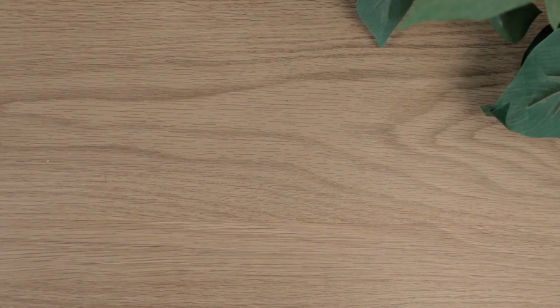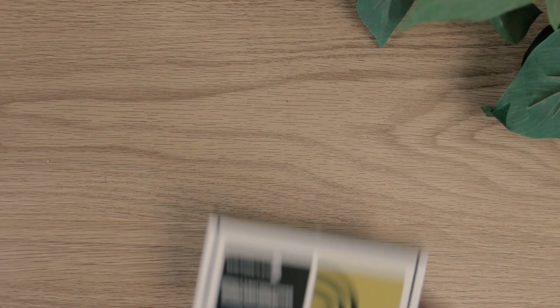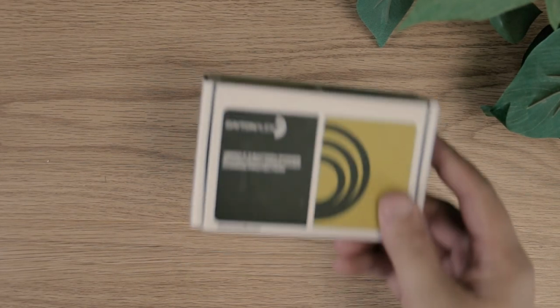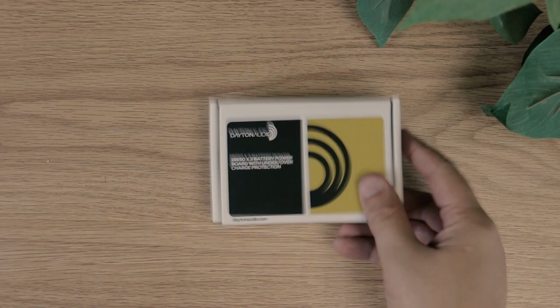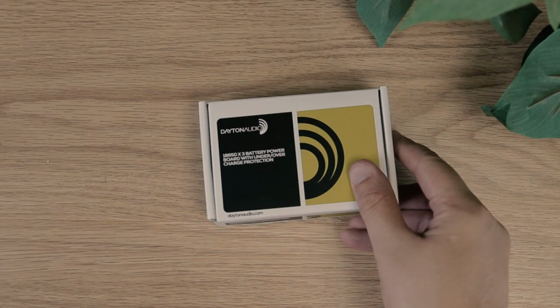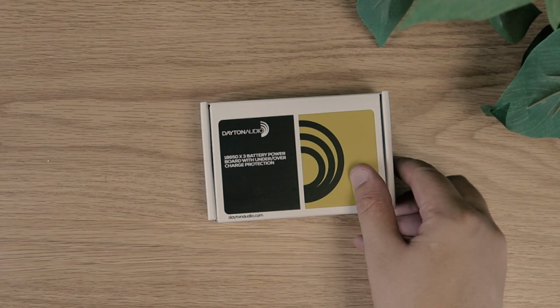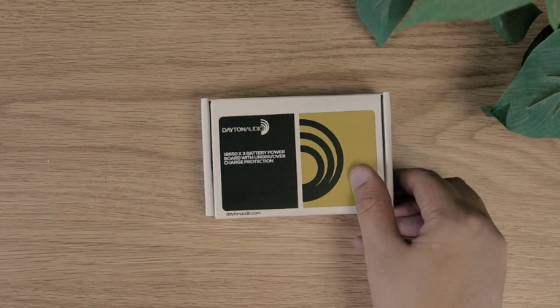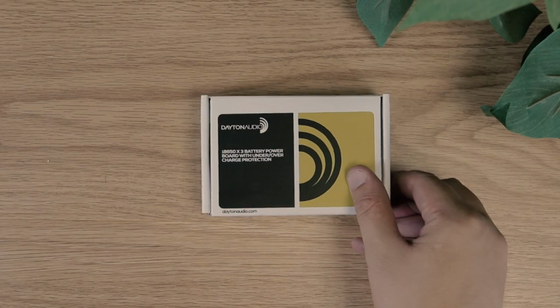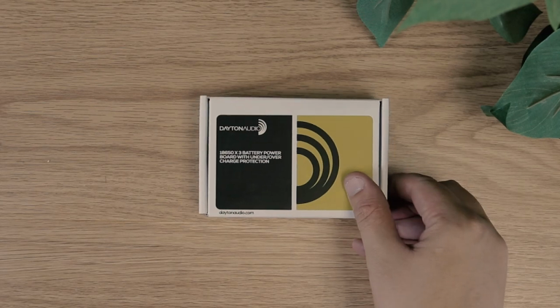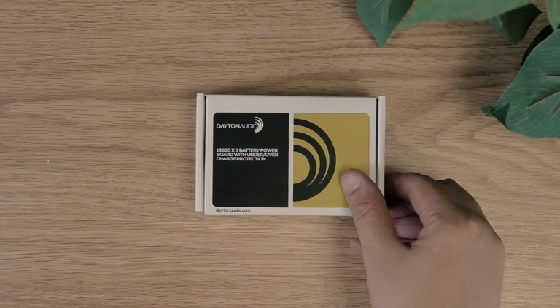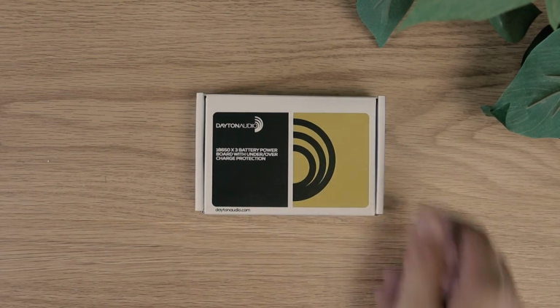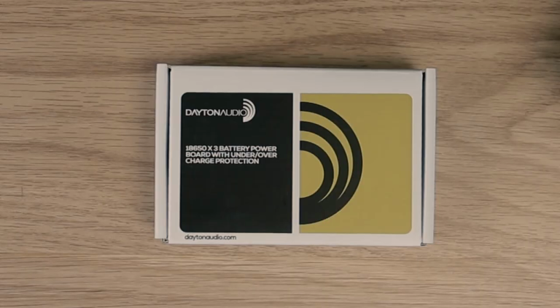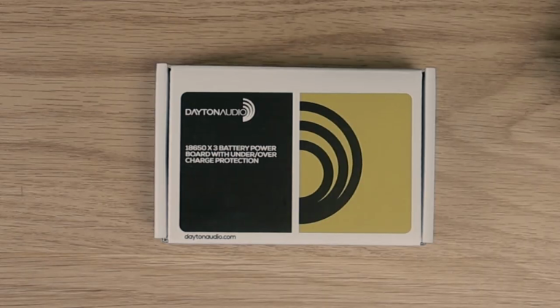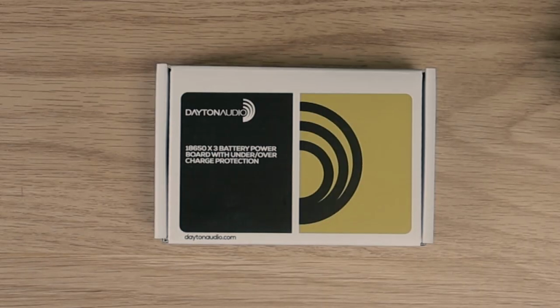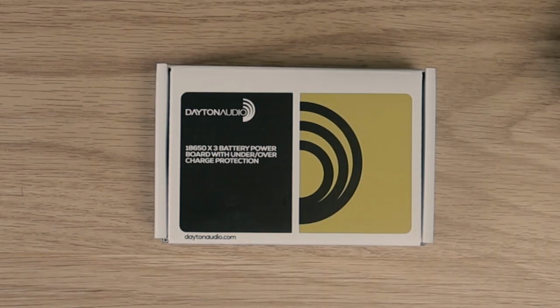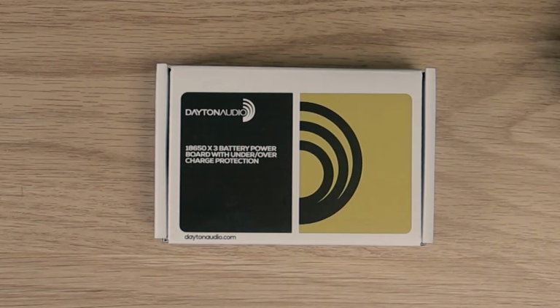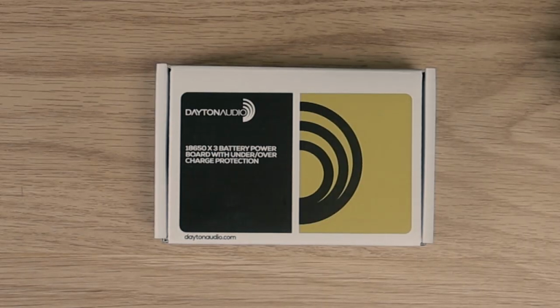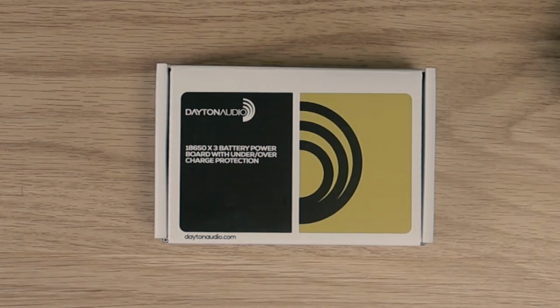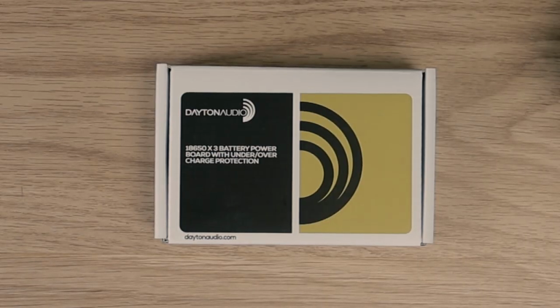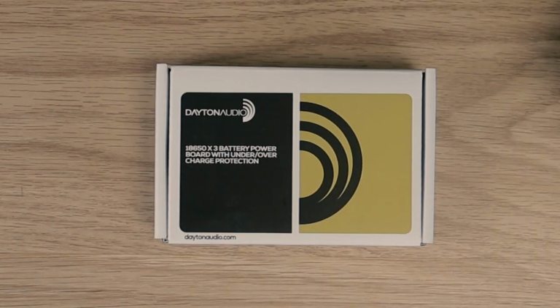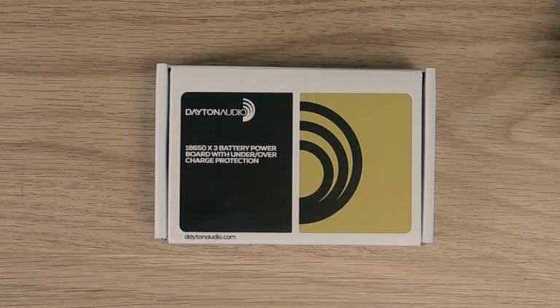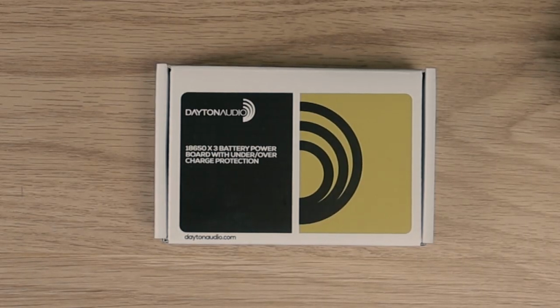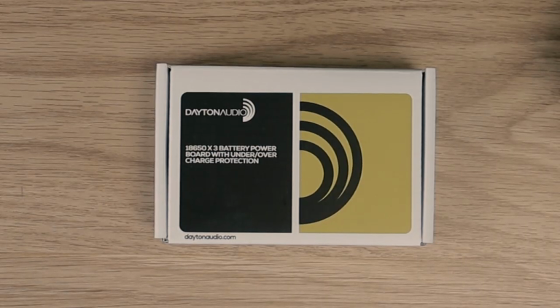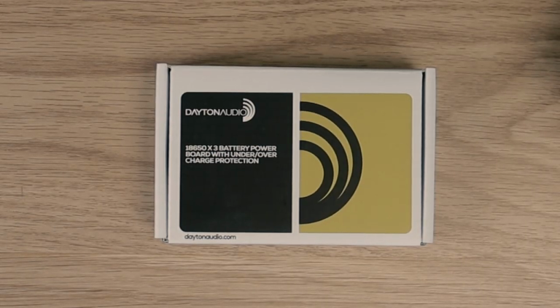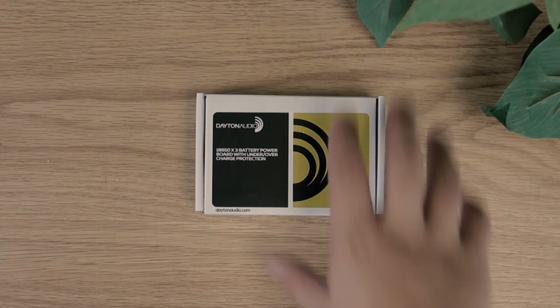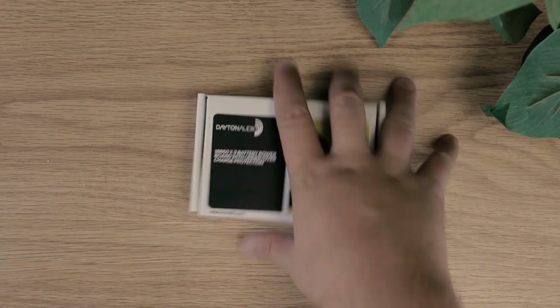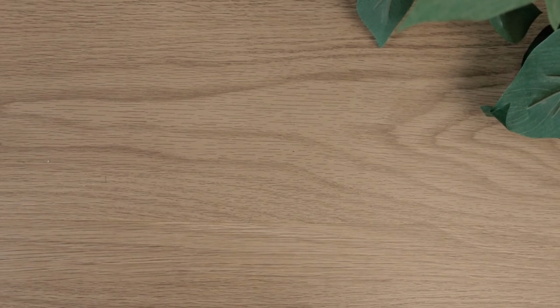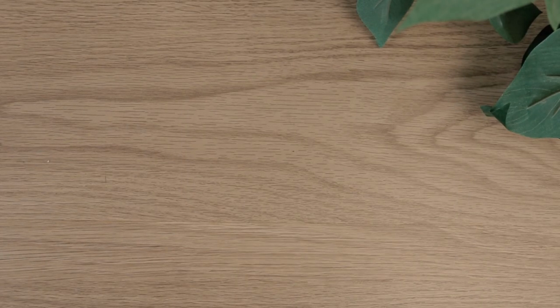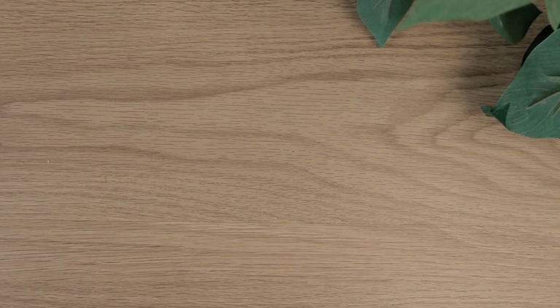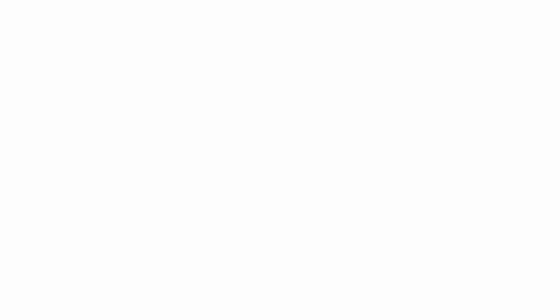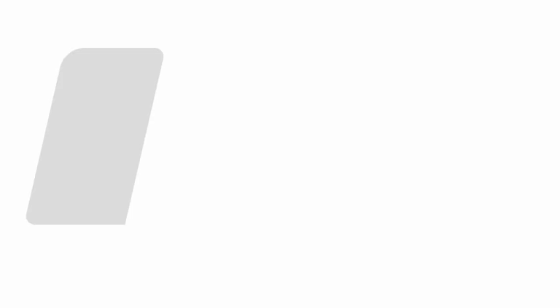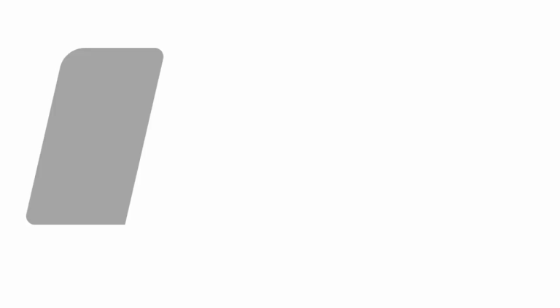Freedom is the main feature of the LBB3, and you can get it right here at Parts Express.